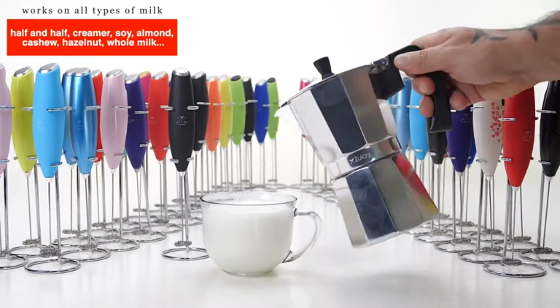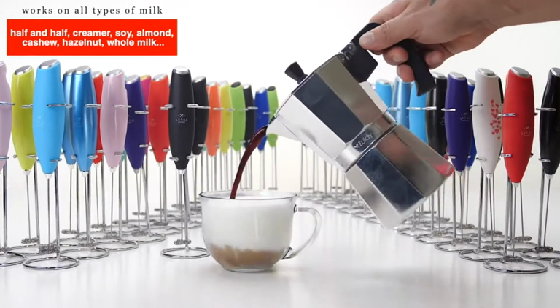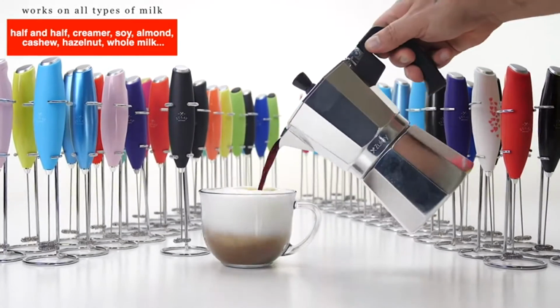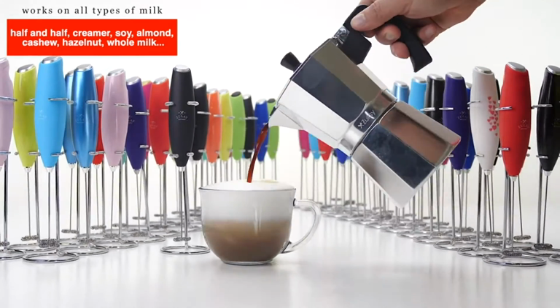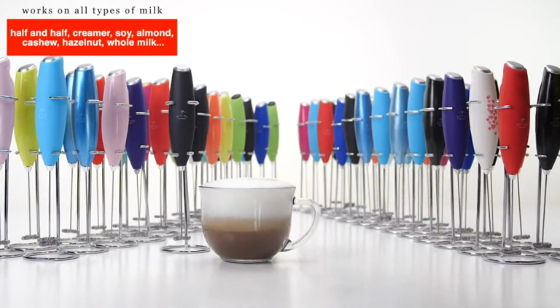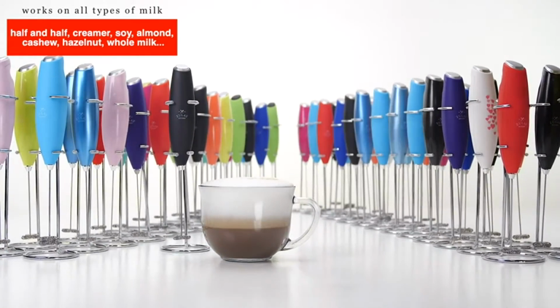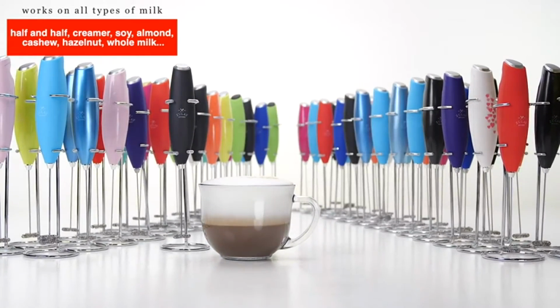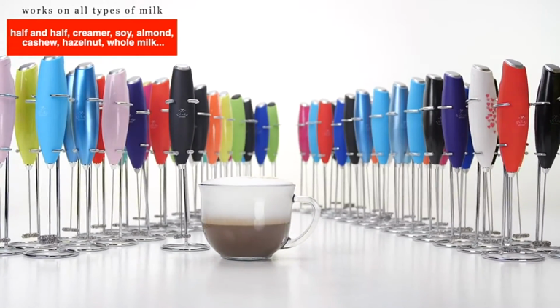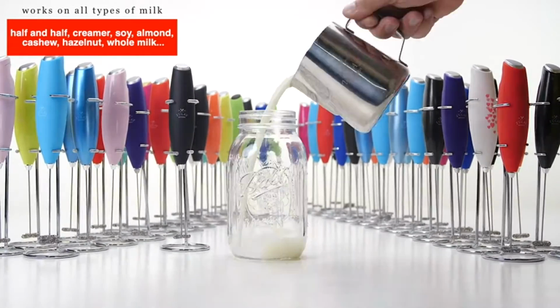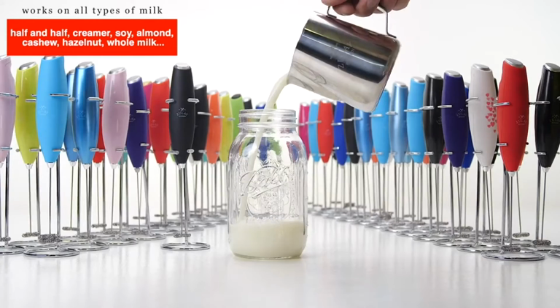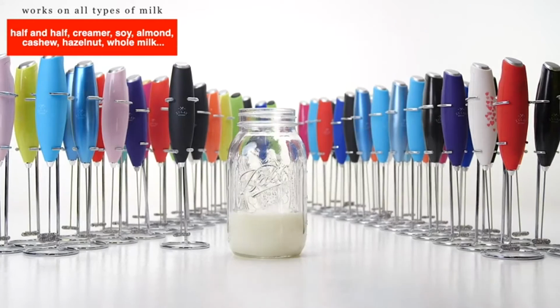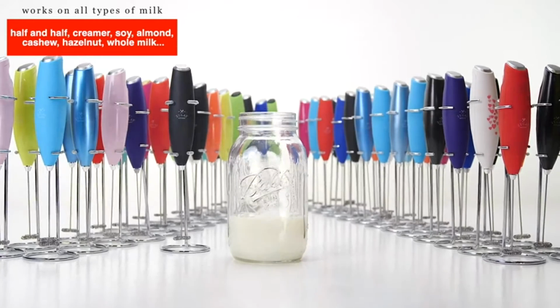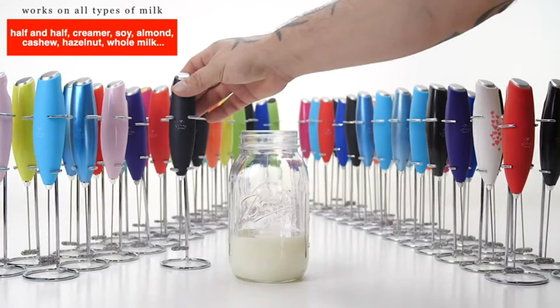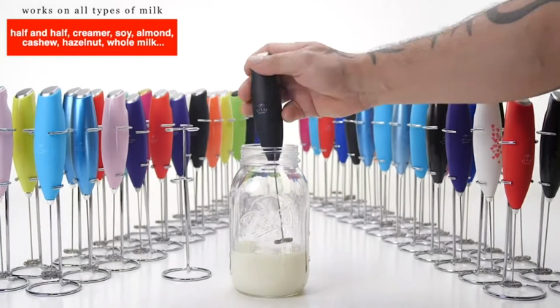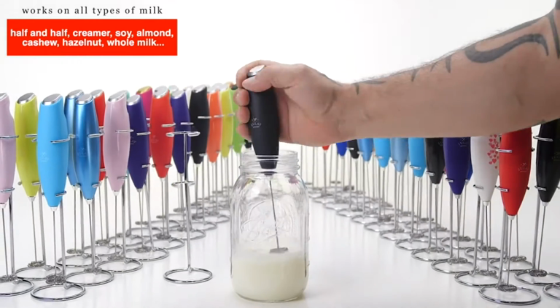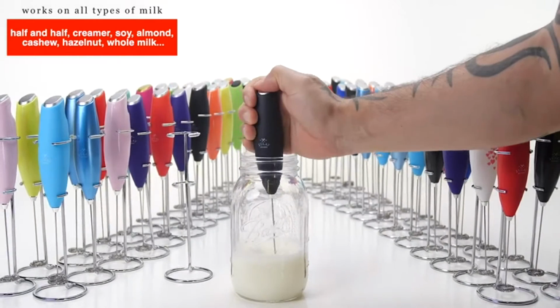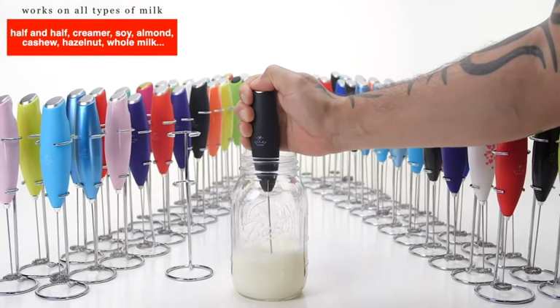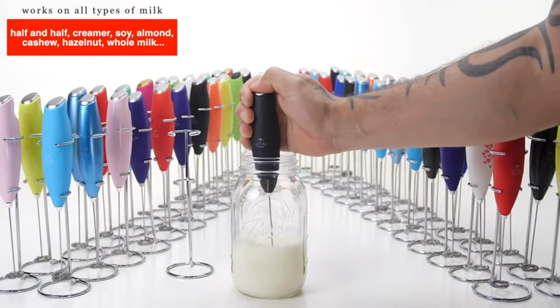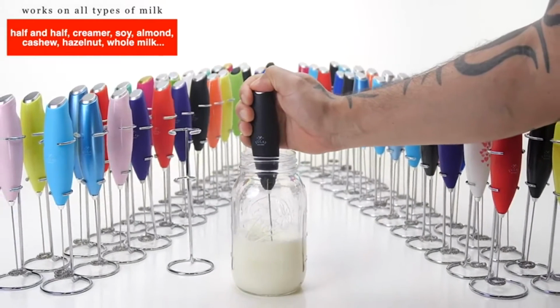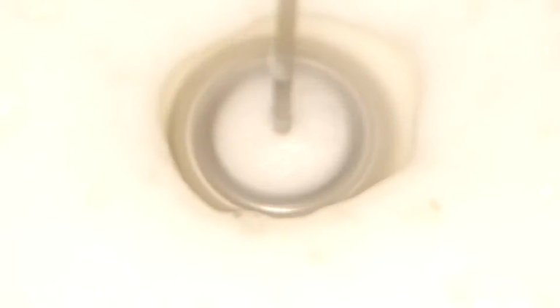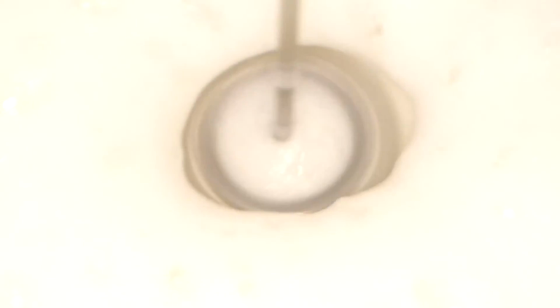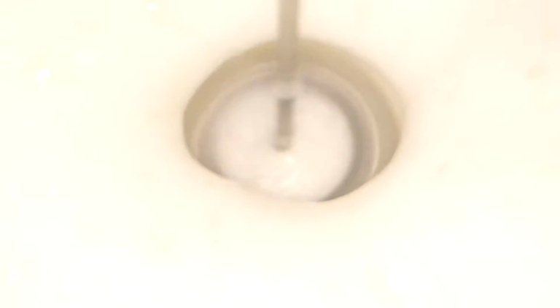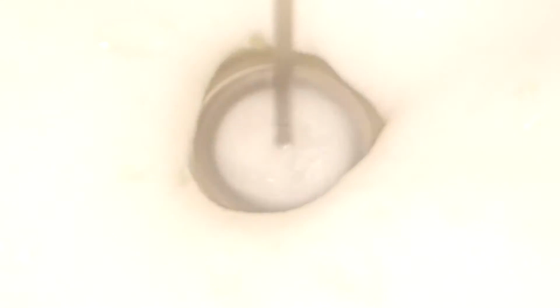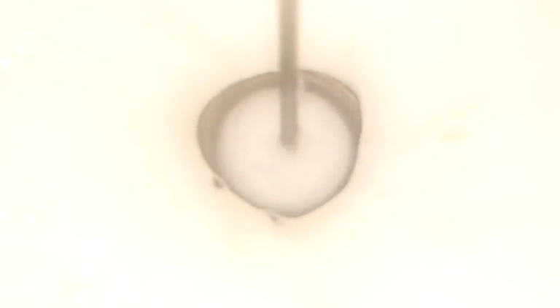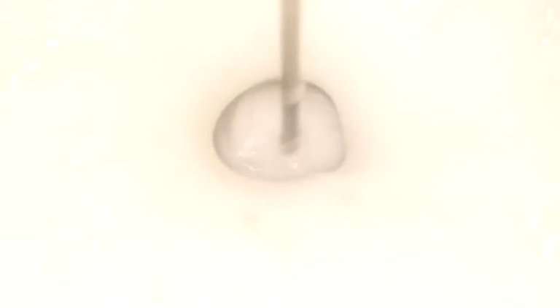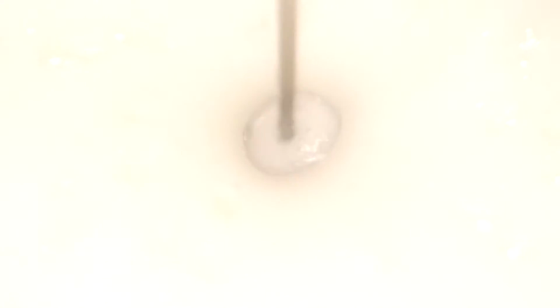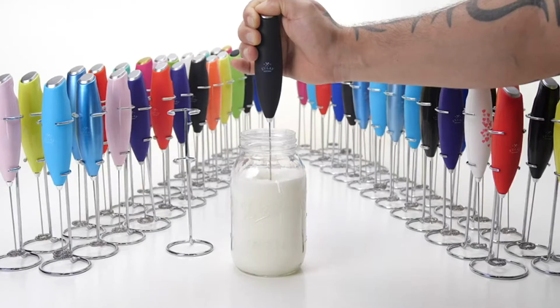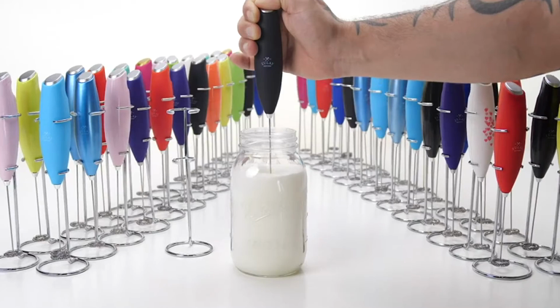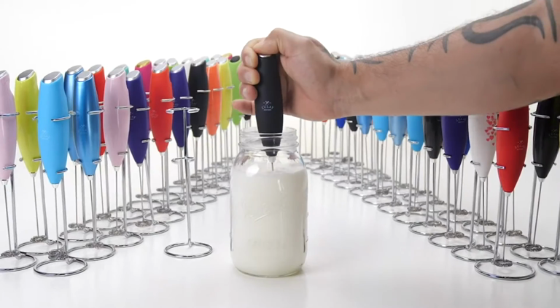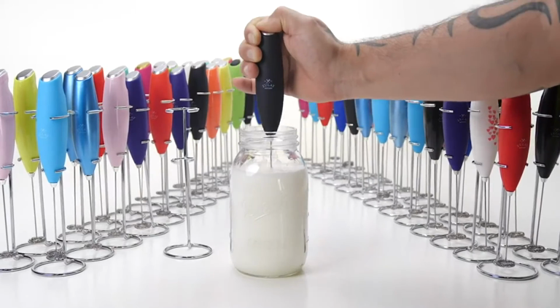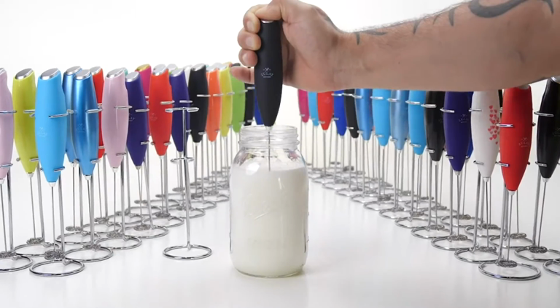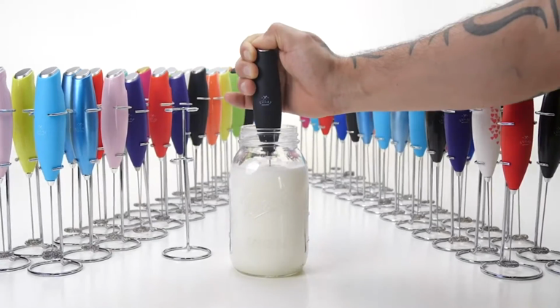Half and half, creamer, soy milk, almond, cashew or hazelnut milk, whole milk, and other dairy such as butter or cream.